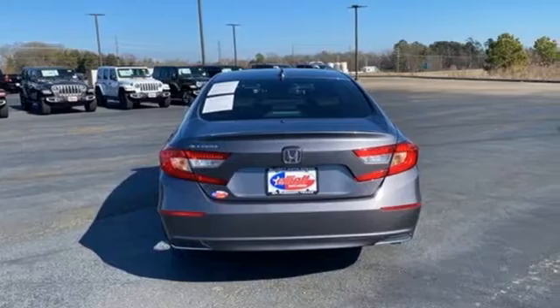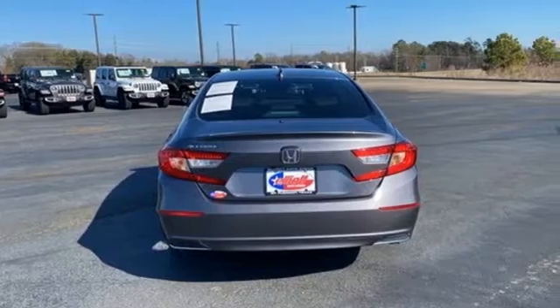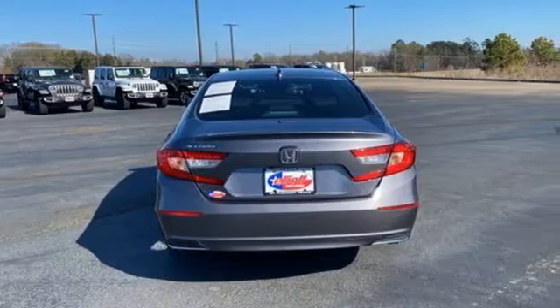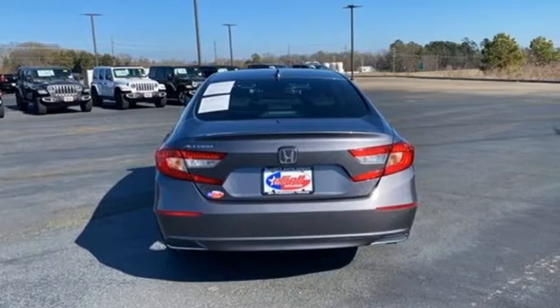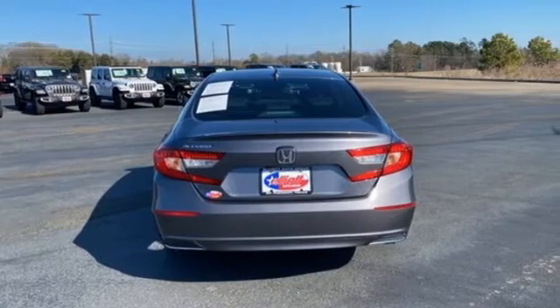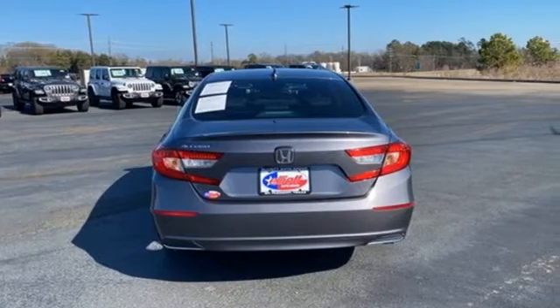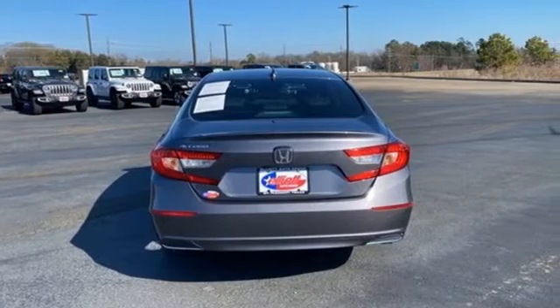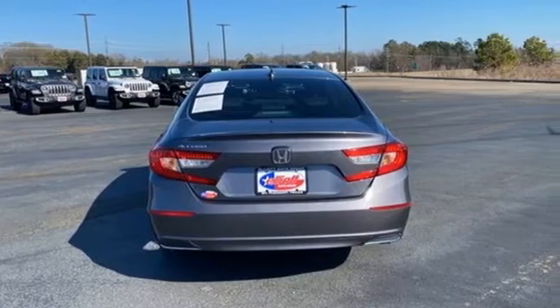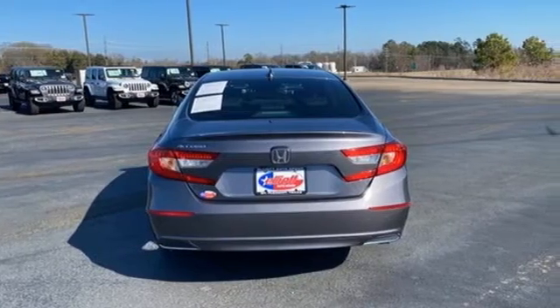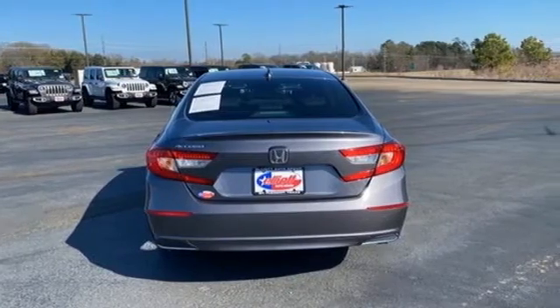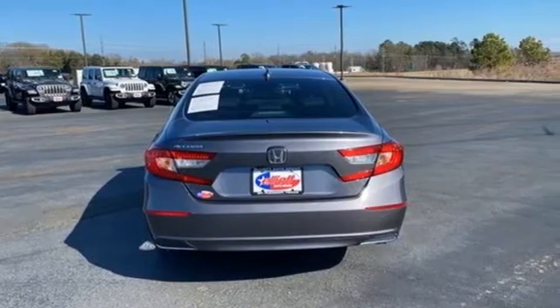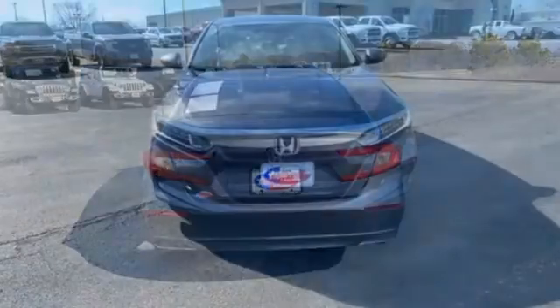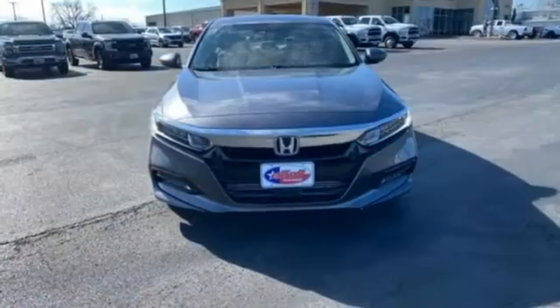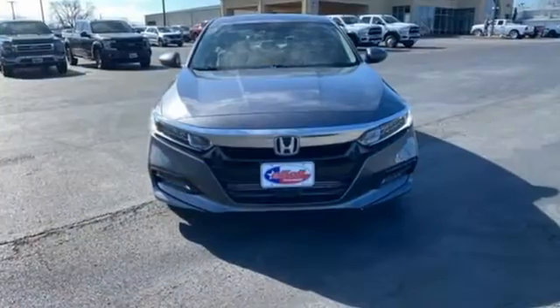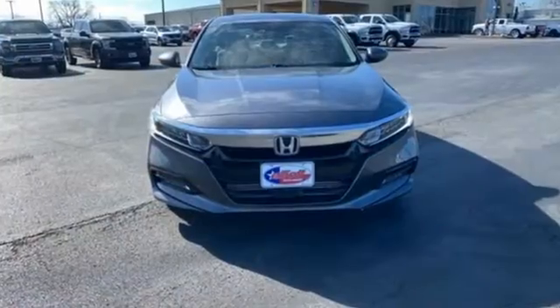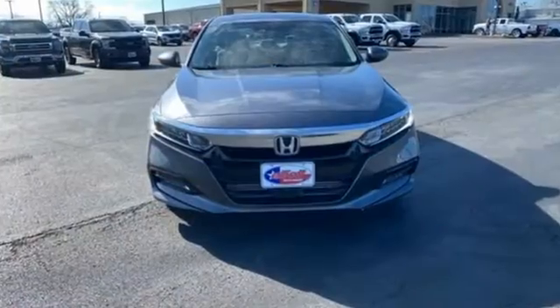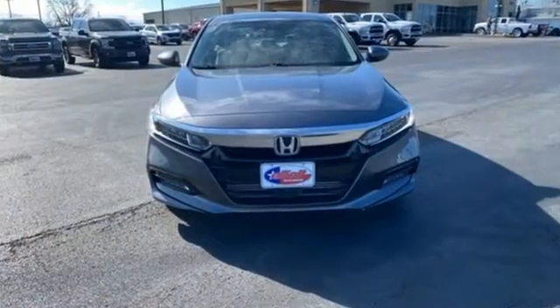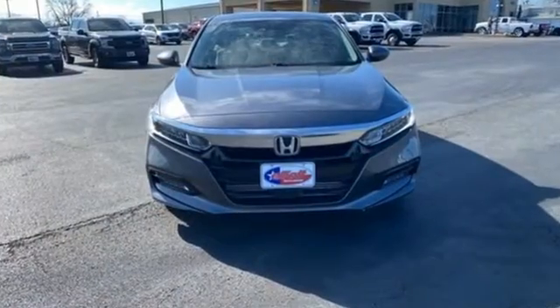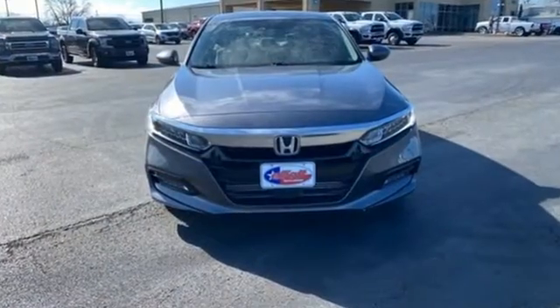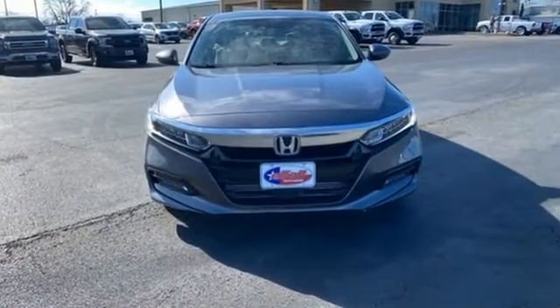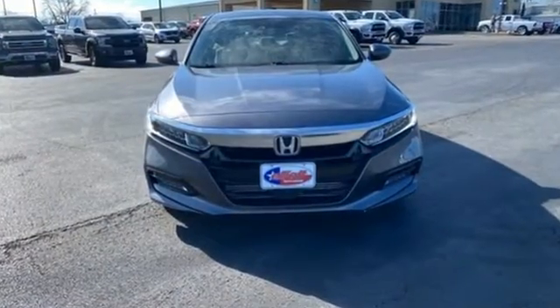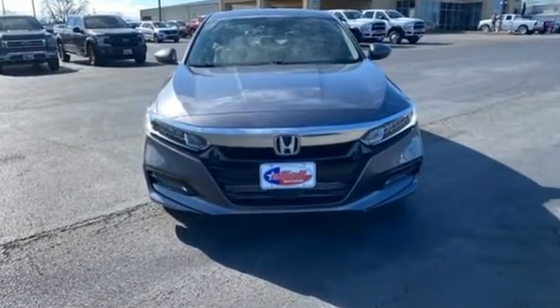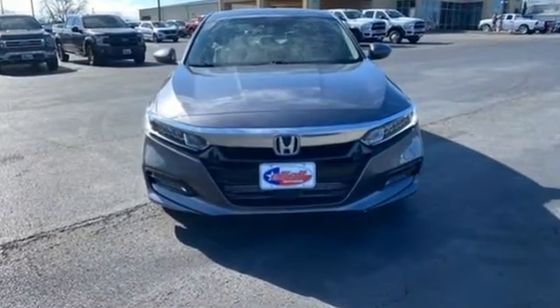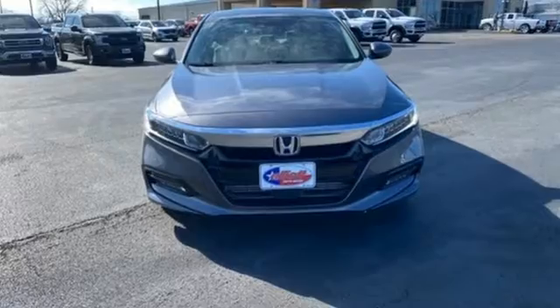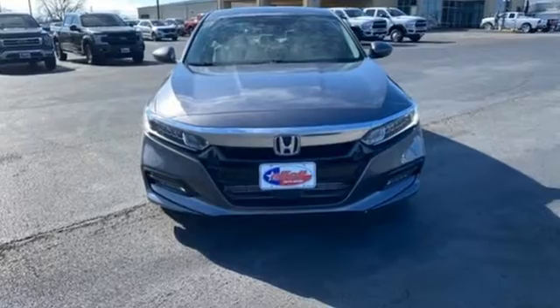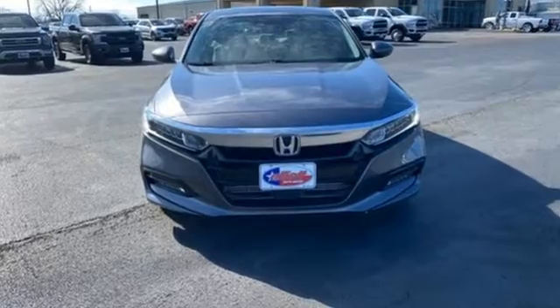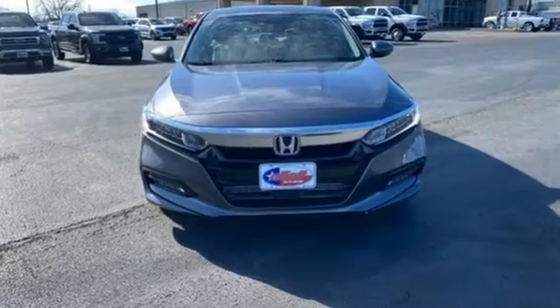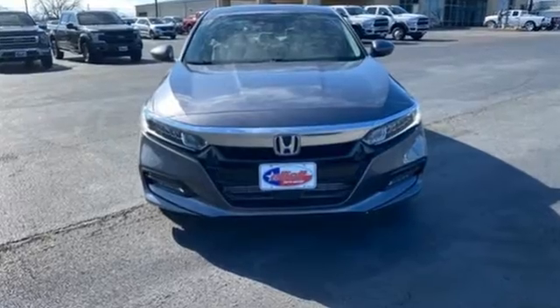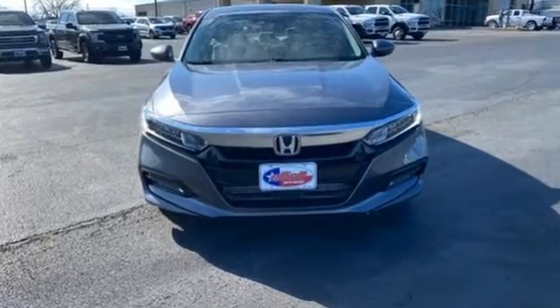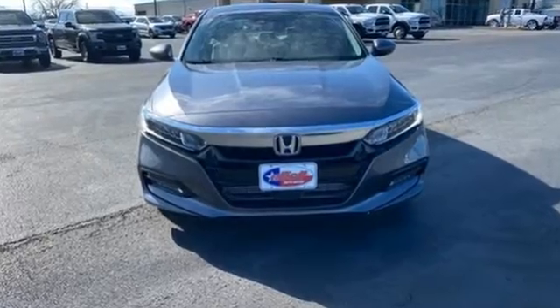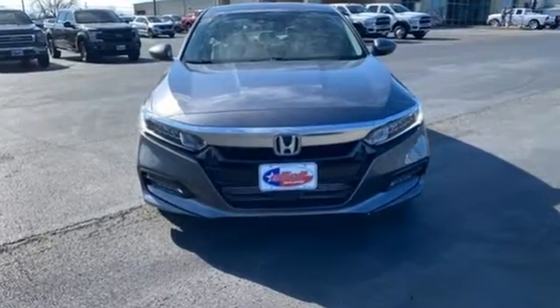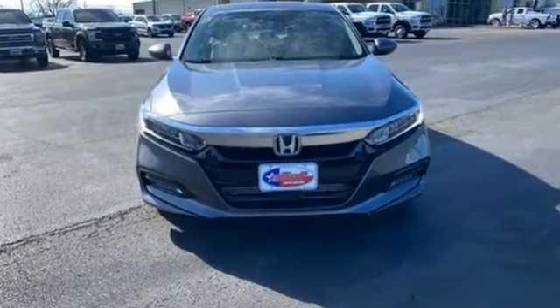Every Honda is designed with a driver in mind. You need to drive it to believe it. See it for yourself today.